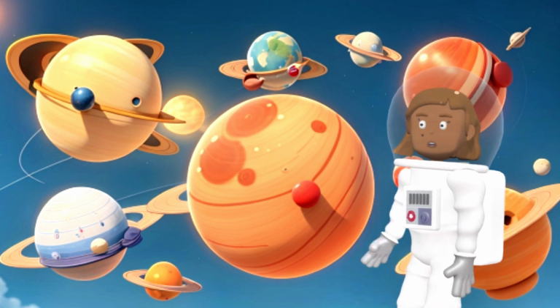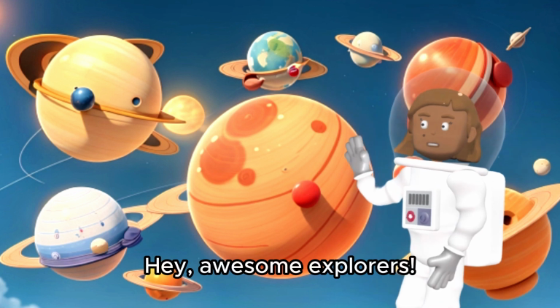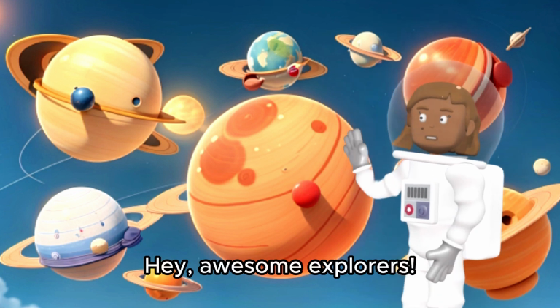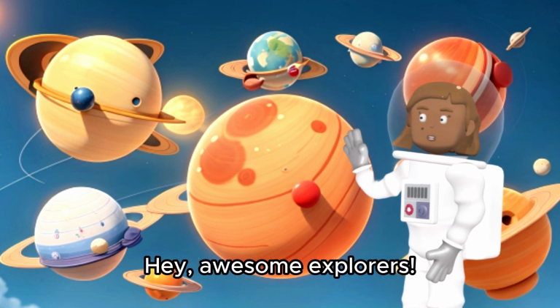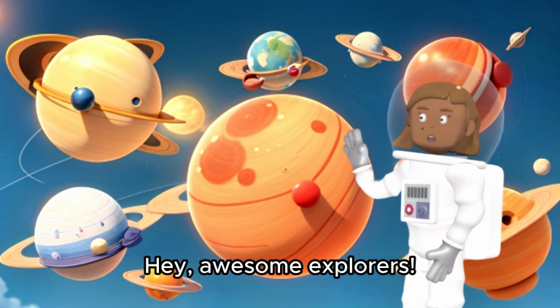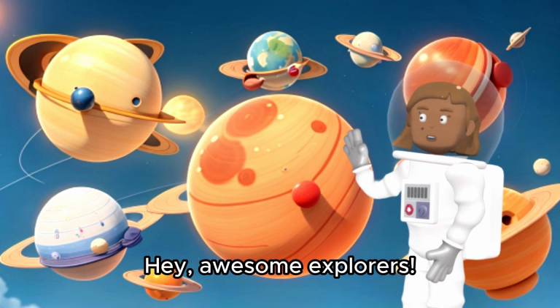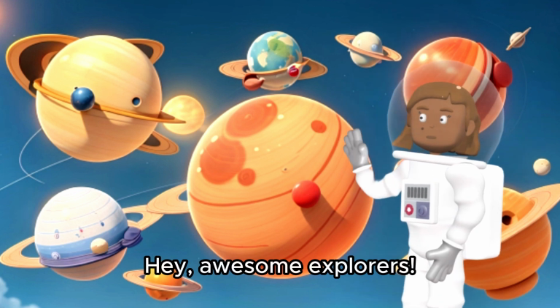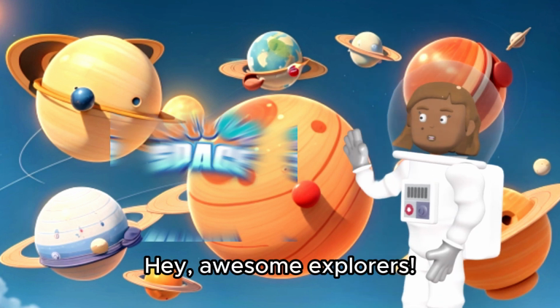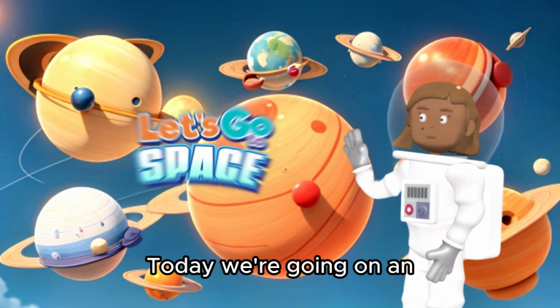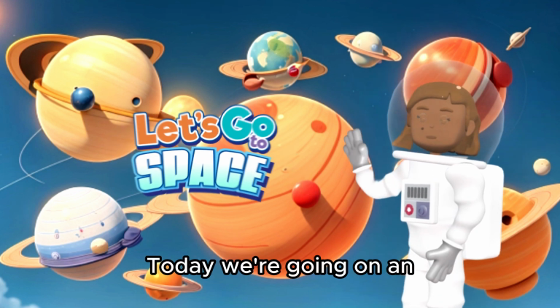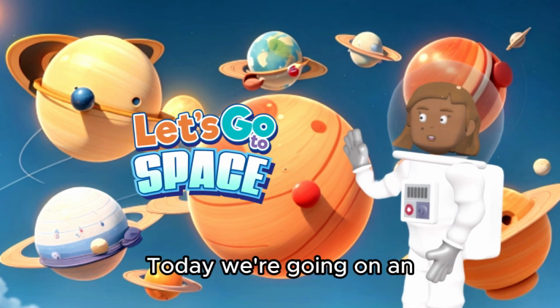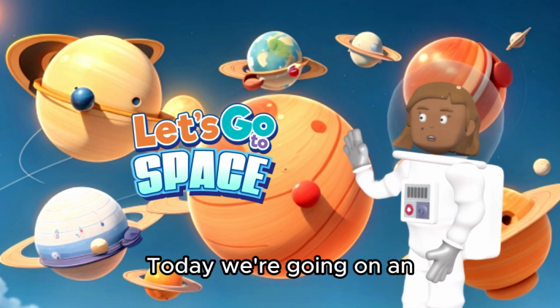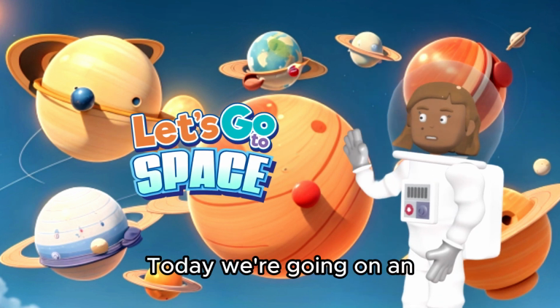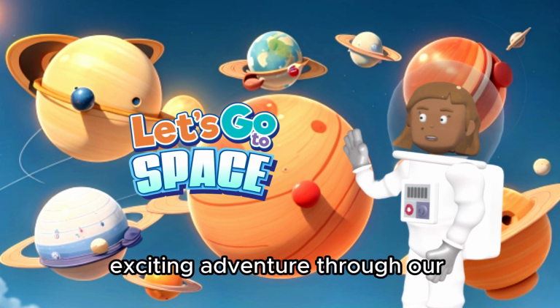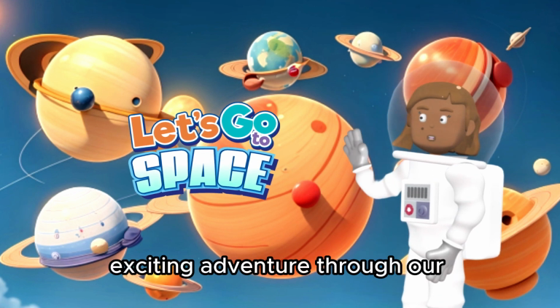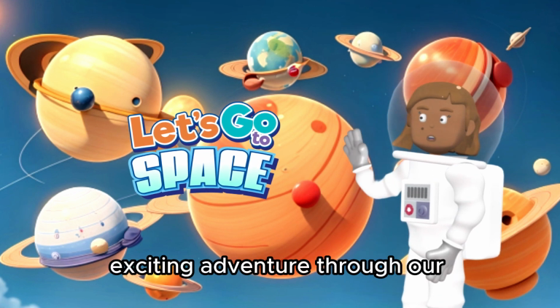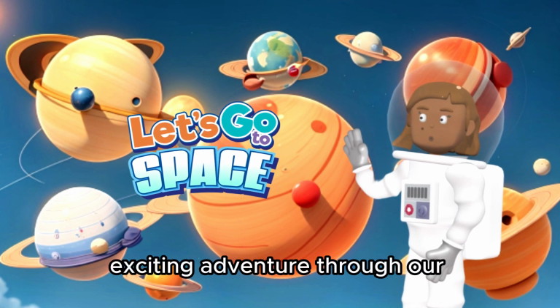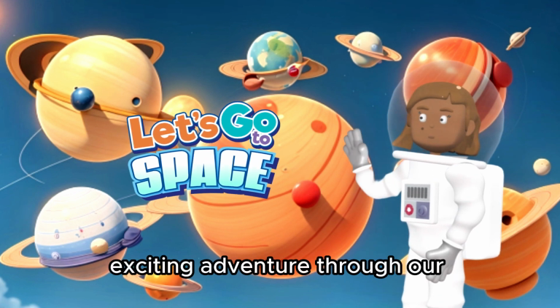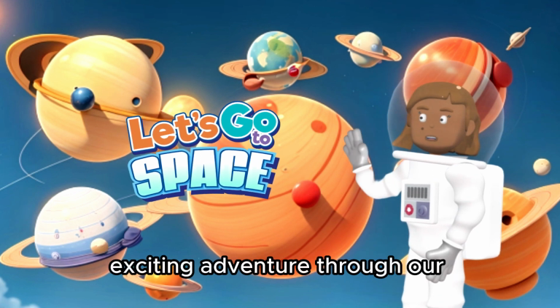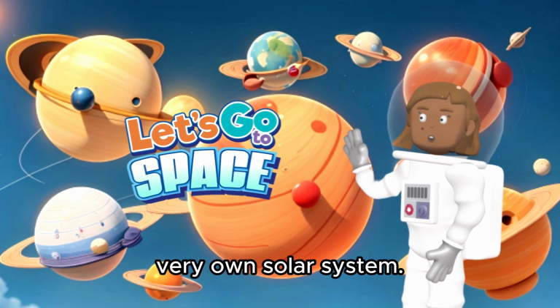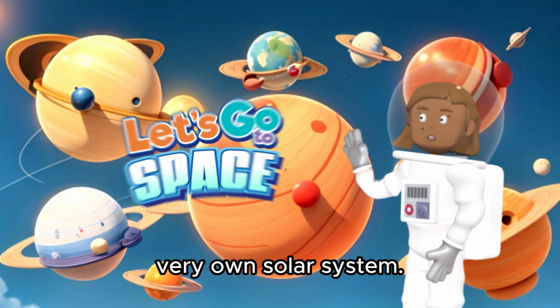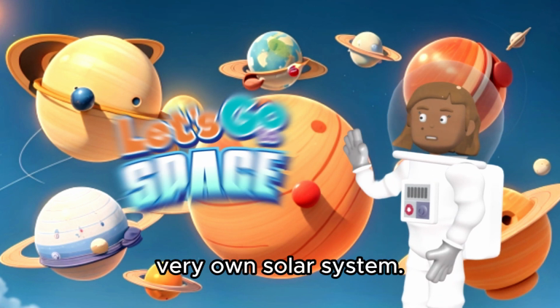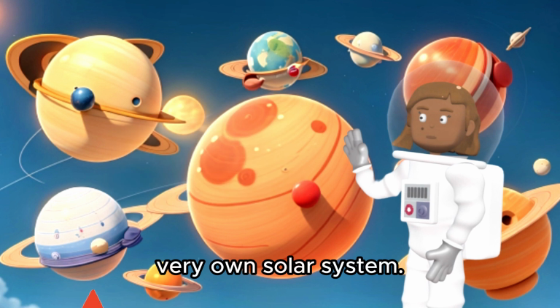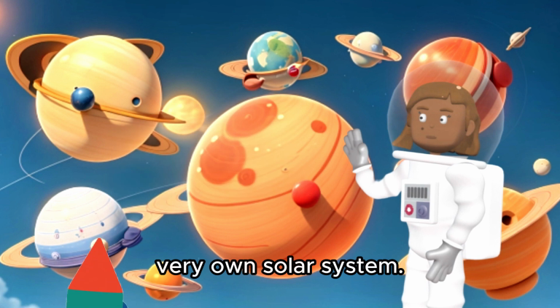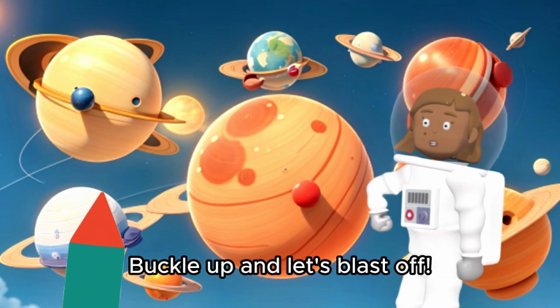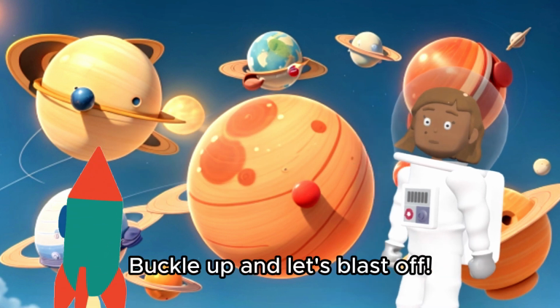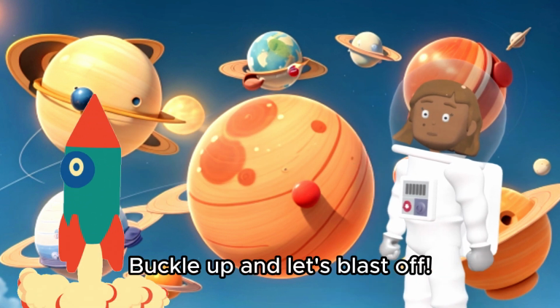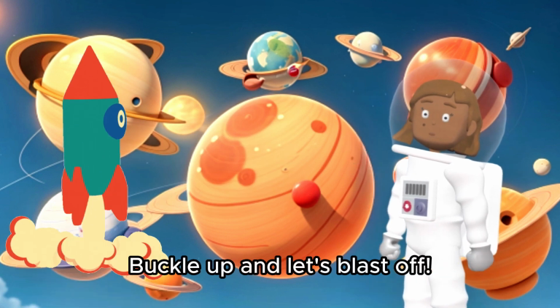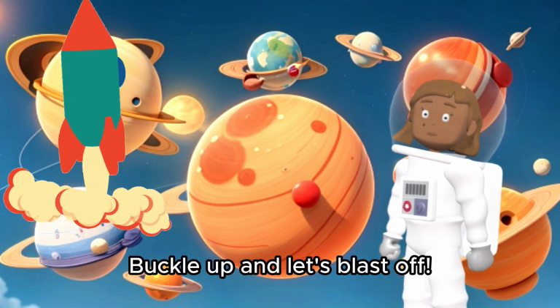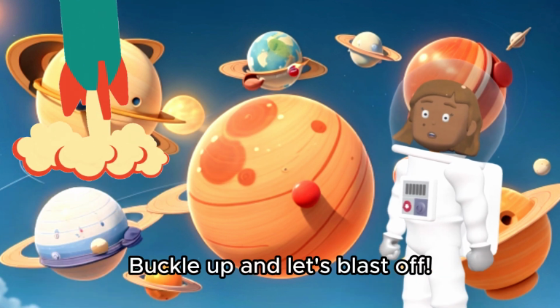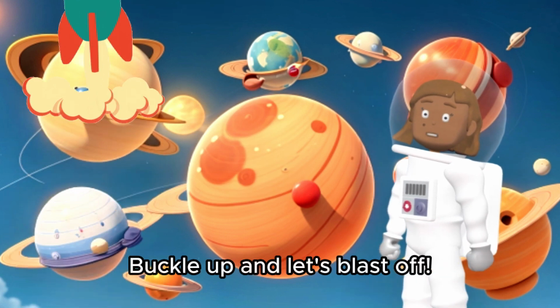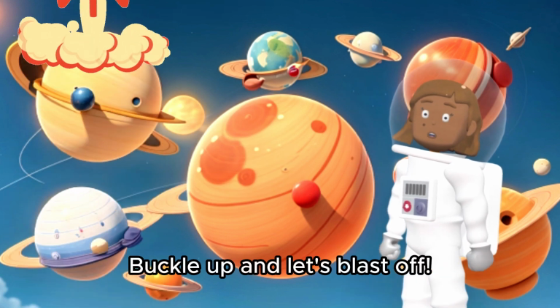Hey, awesome explorers! Today, we're going on an exciting adventure through our very own solar system. Buckle up, and let's blast off!